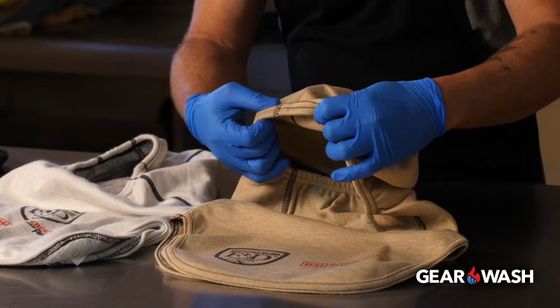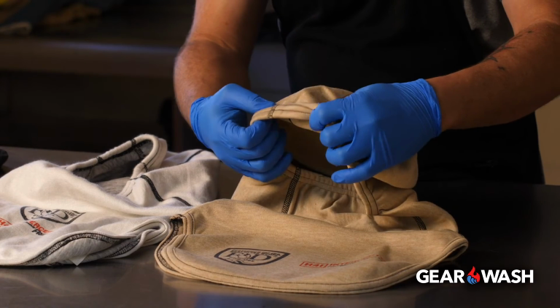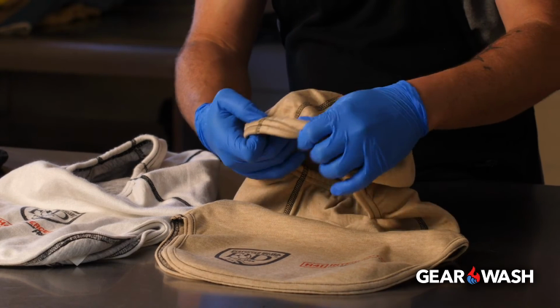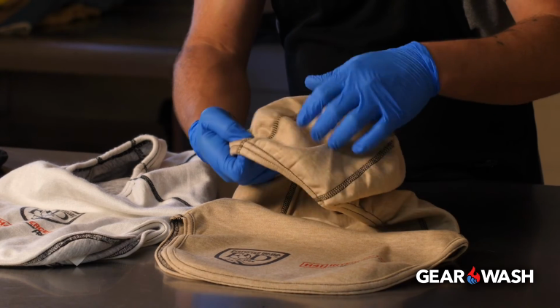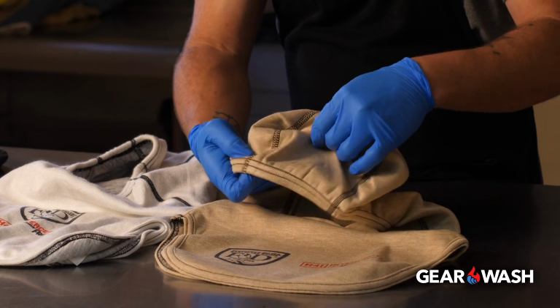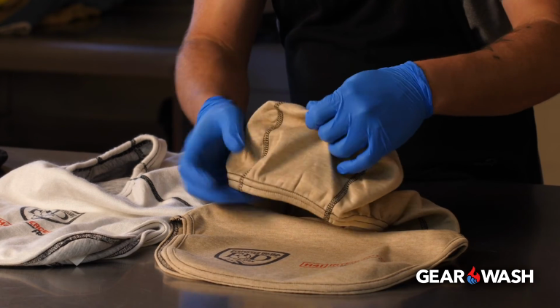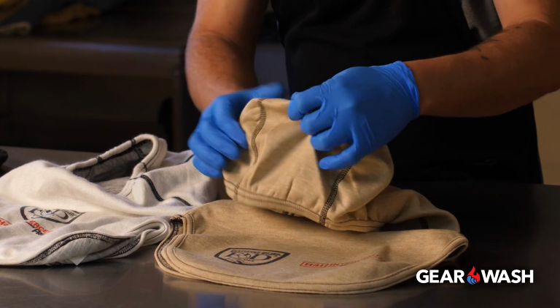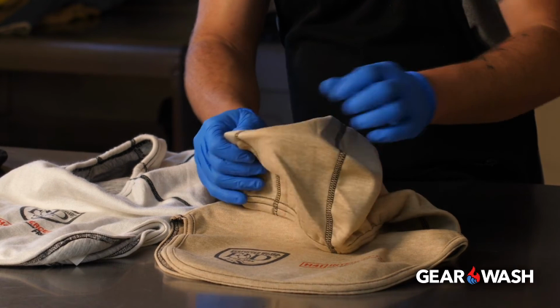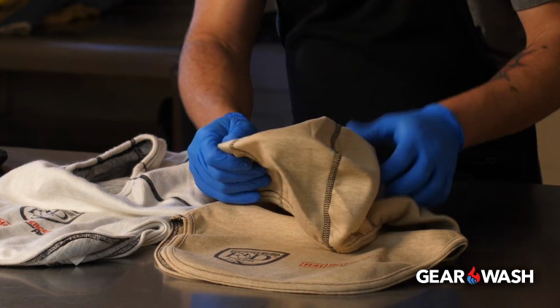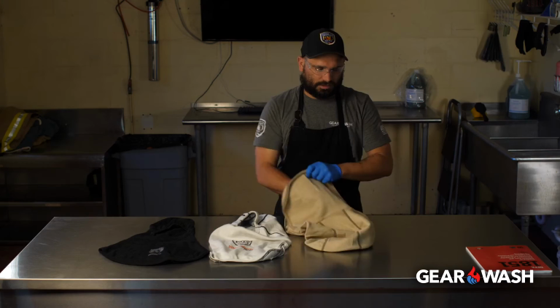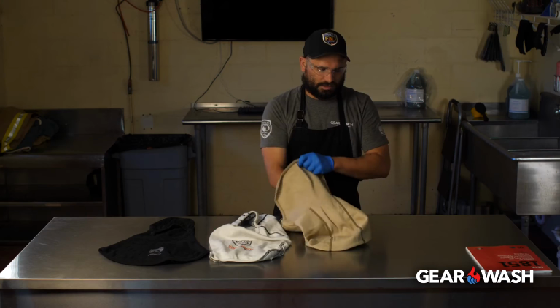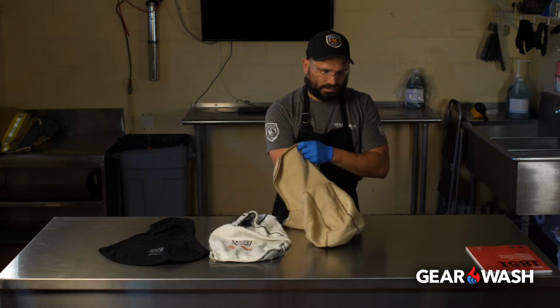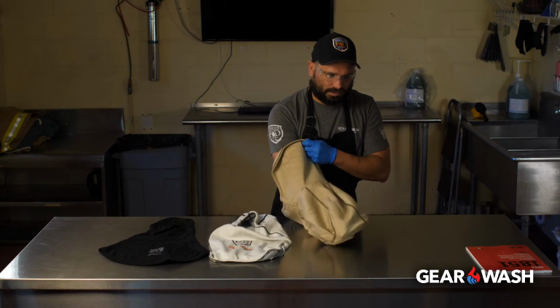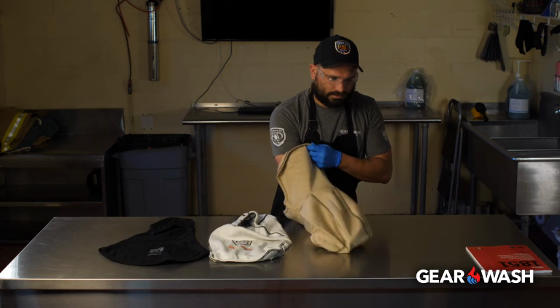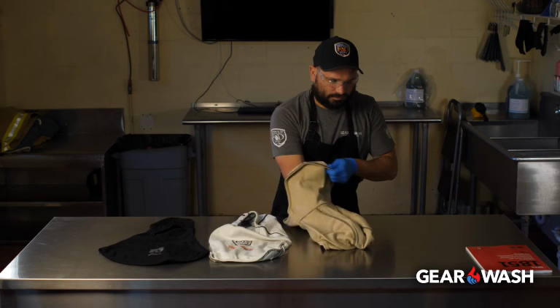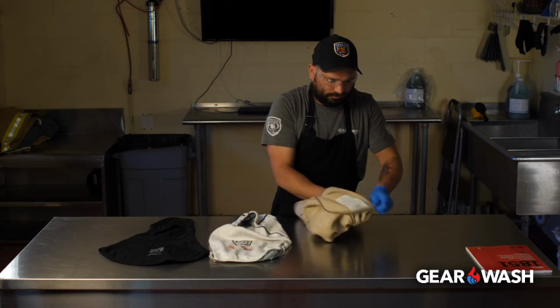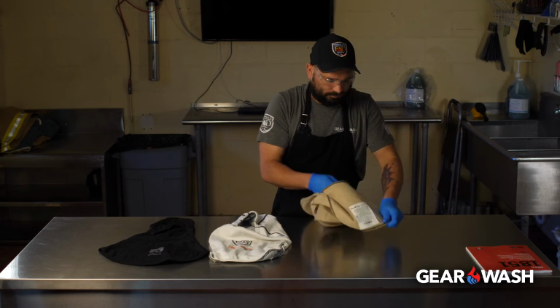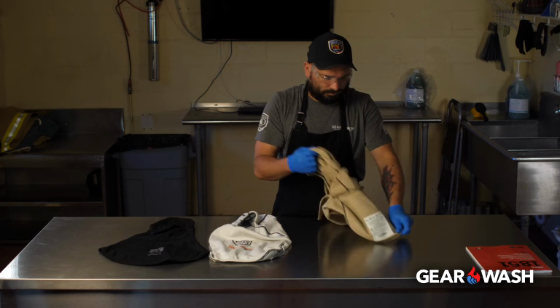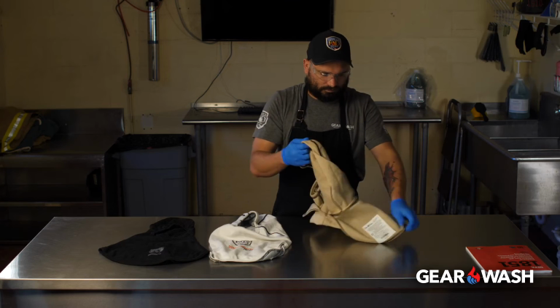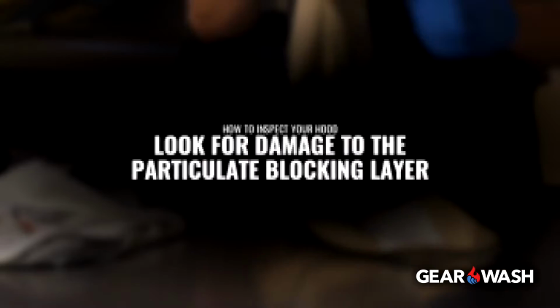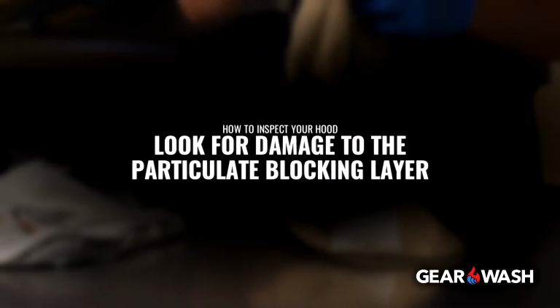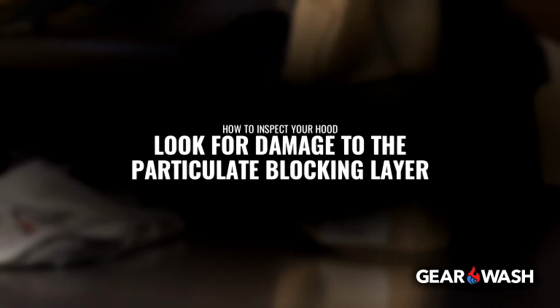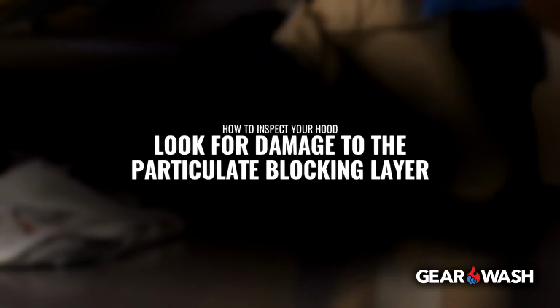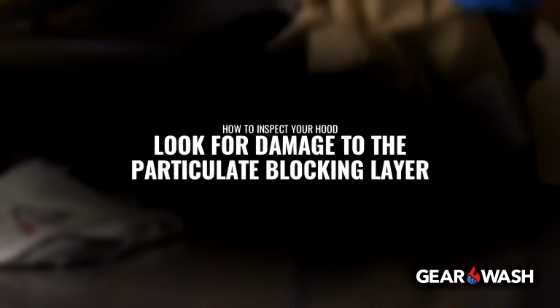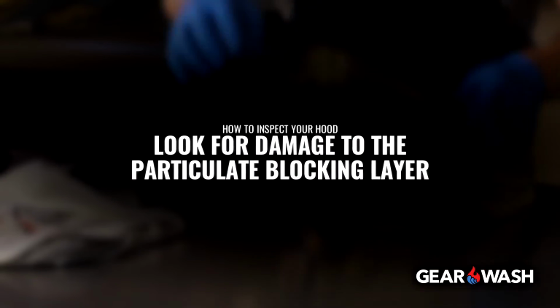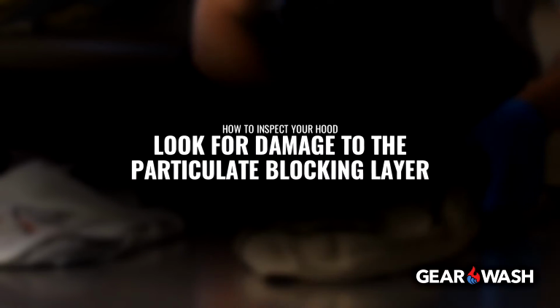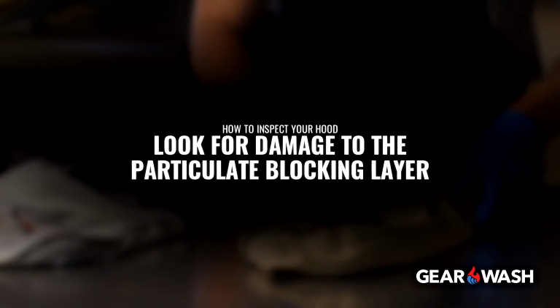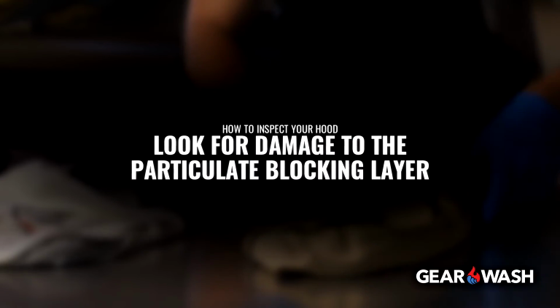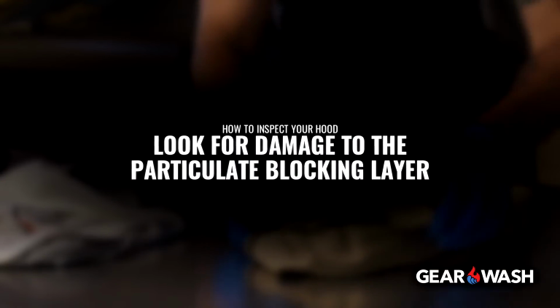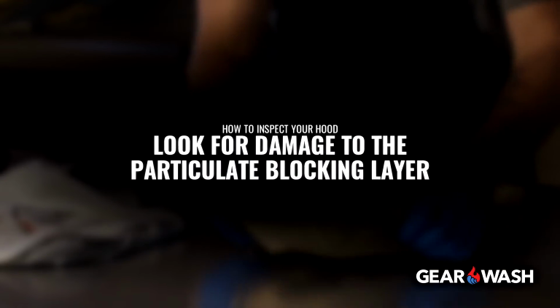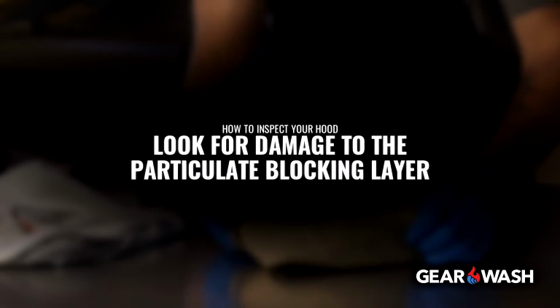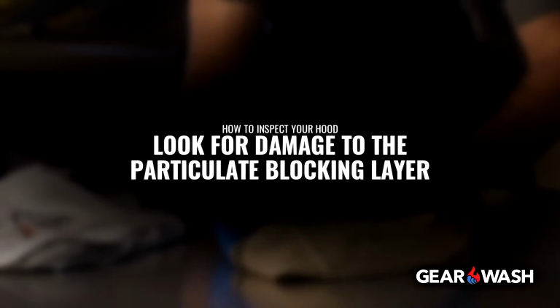Finally, if you're examining a particulate blocking hood, look for damage to the particulate blocking layer.